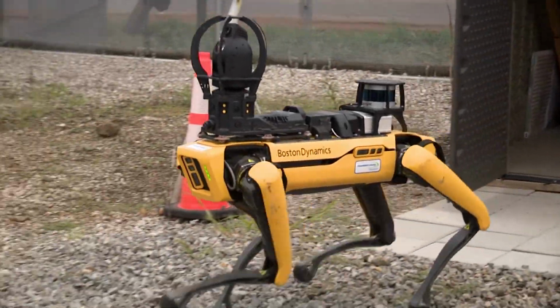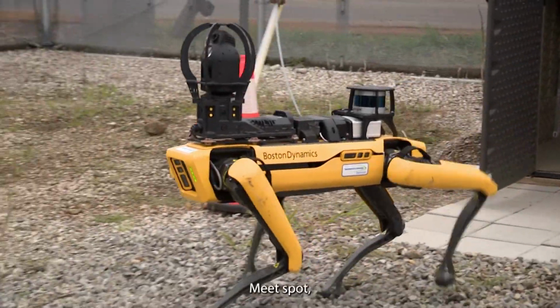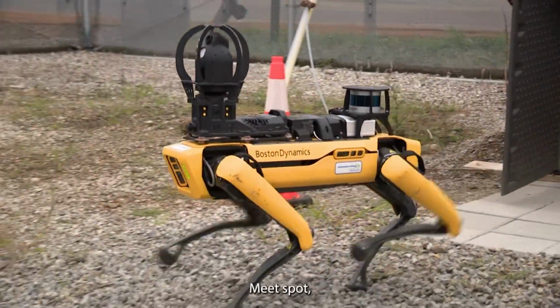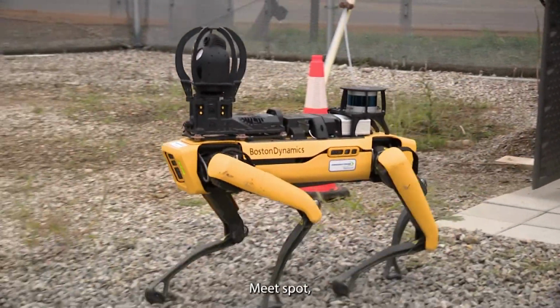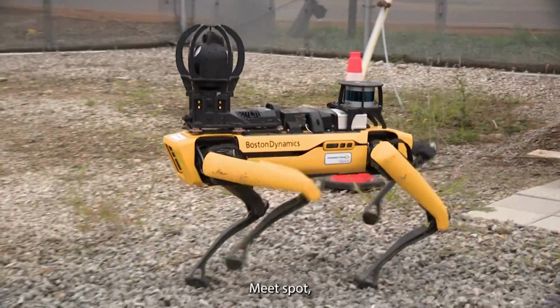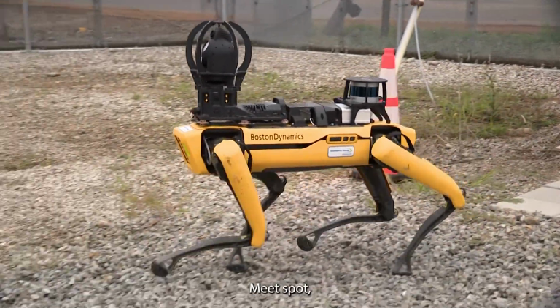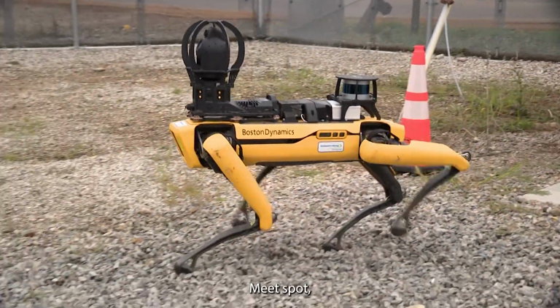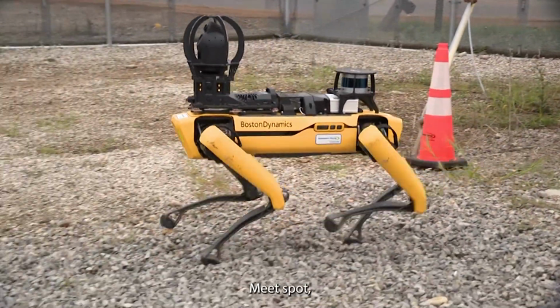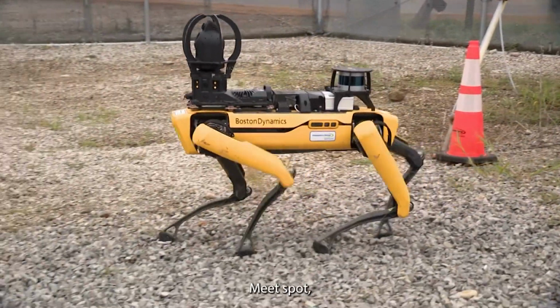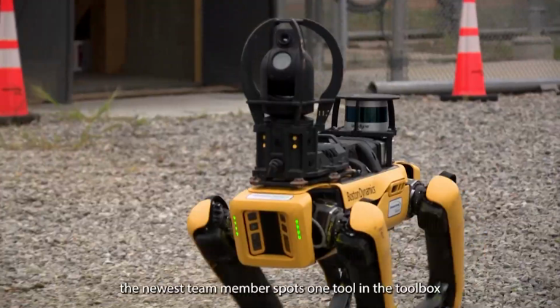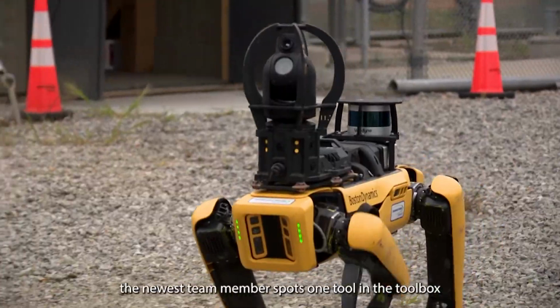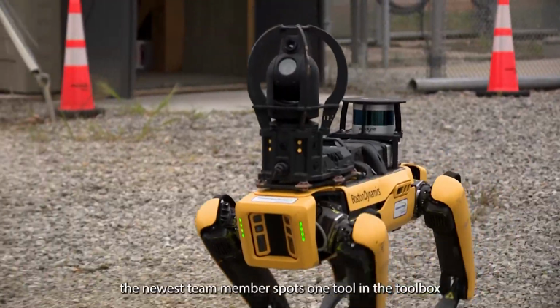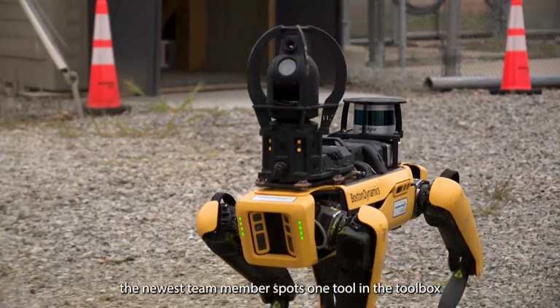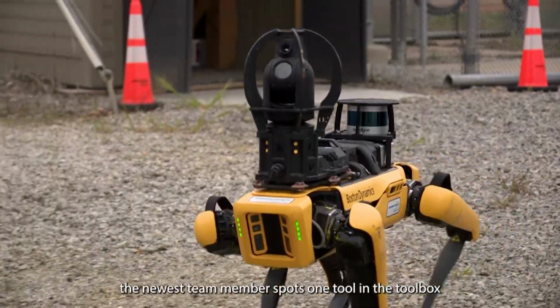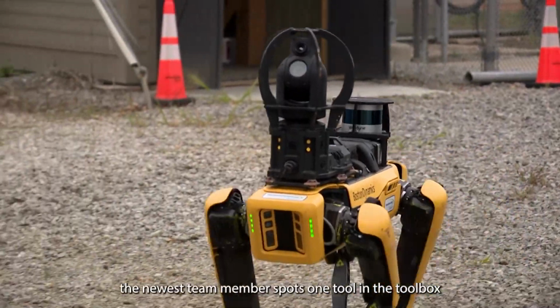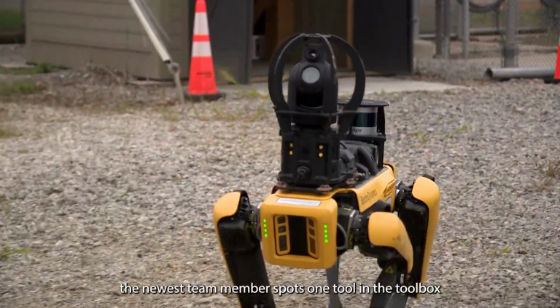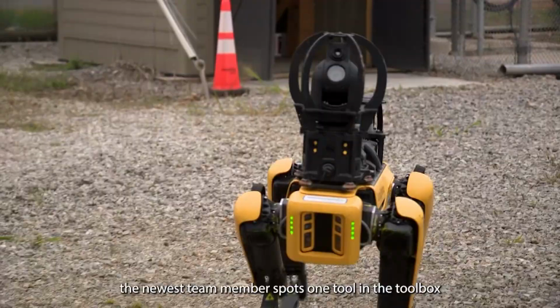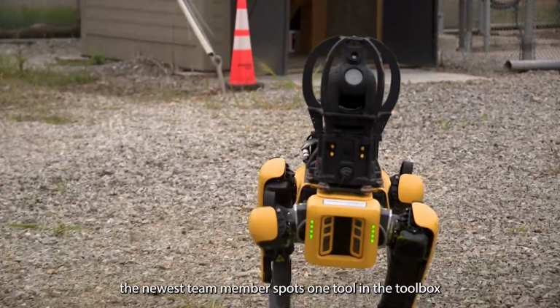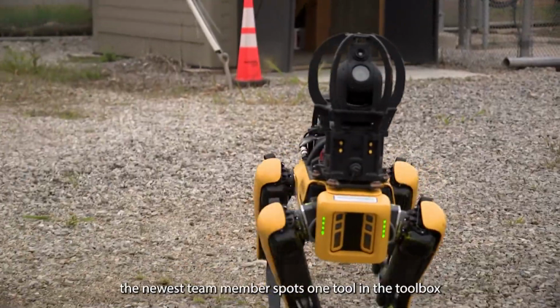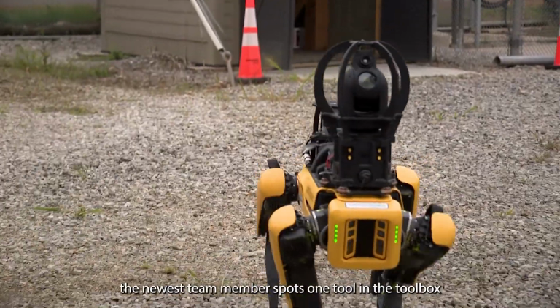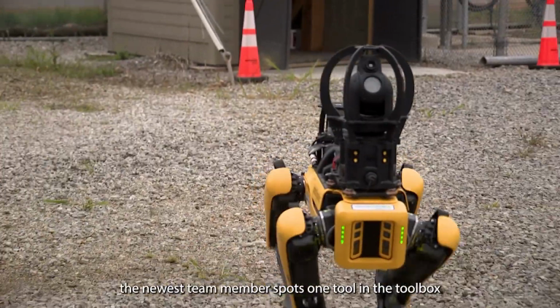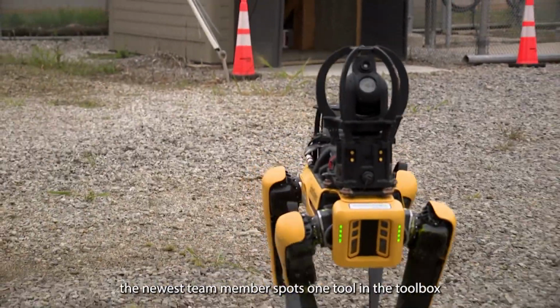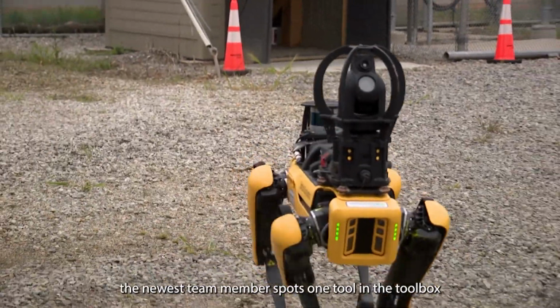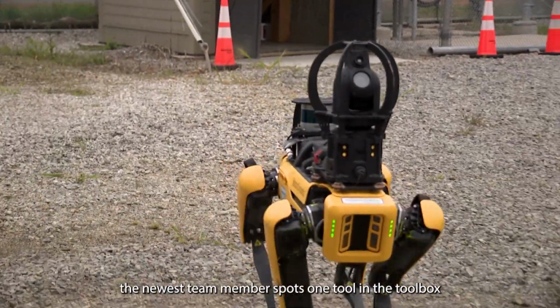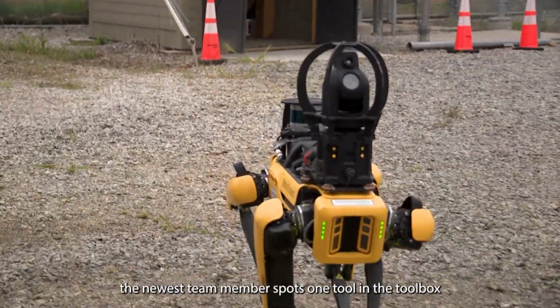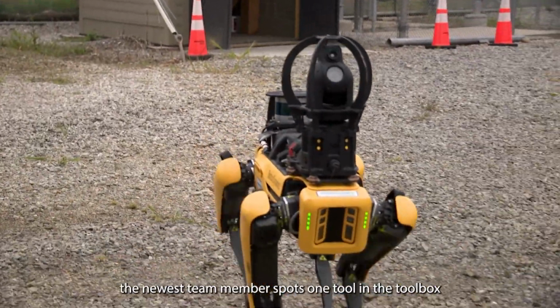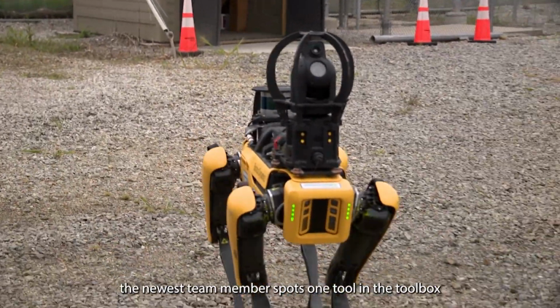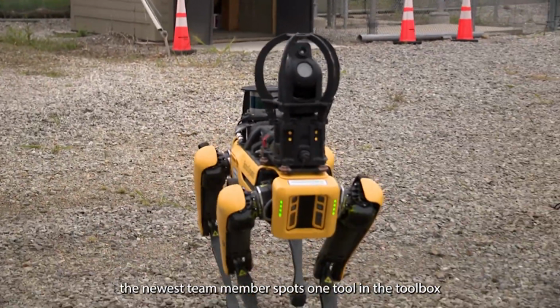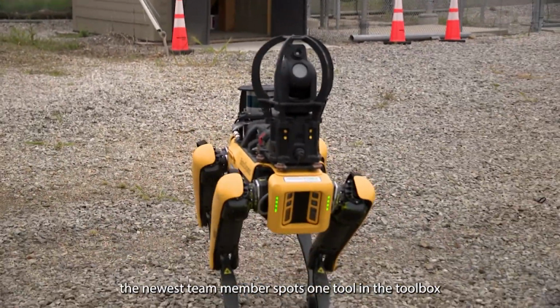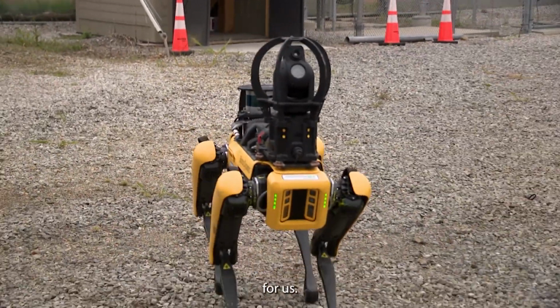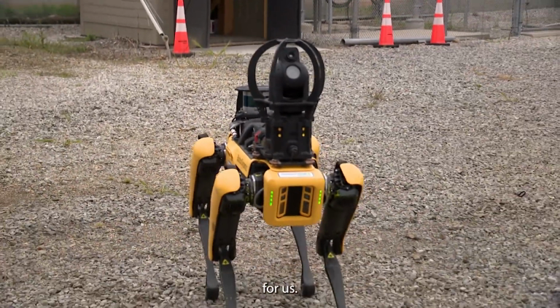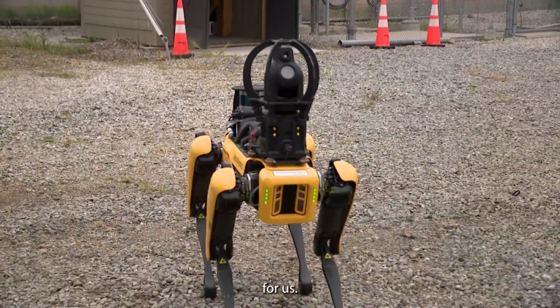Meet Spot, the newest team member. Spot's one tool in the toolbox for us.